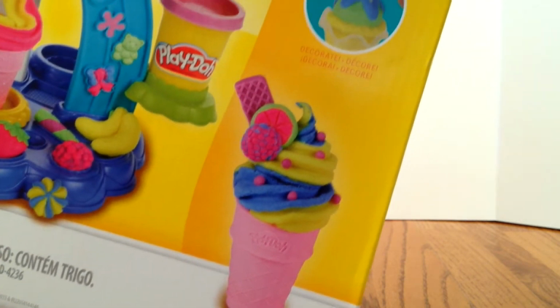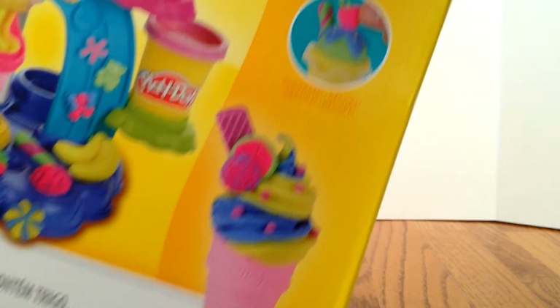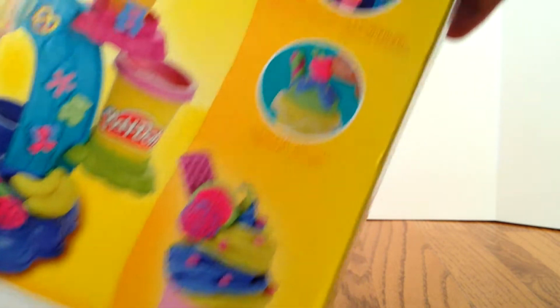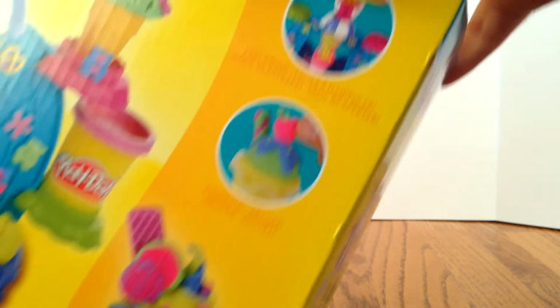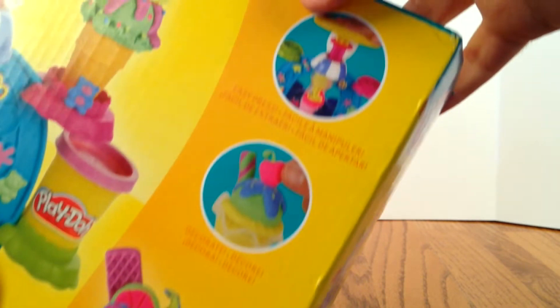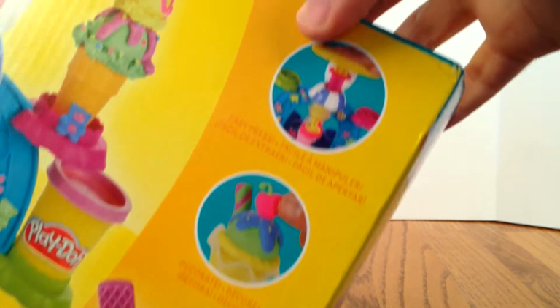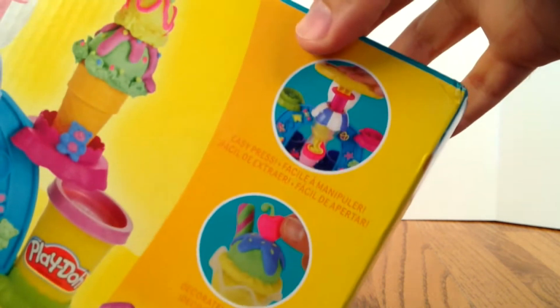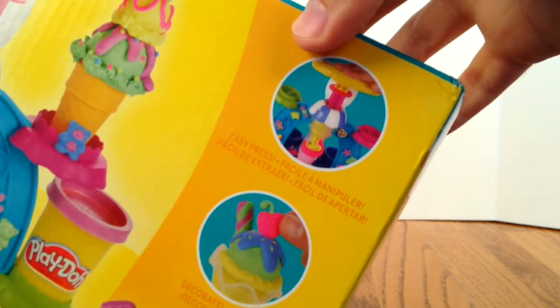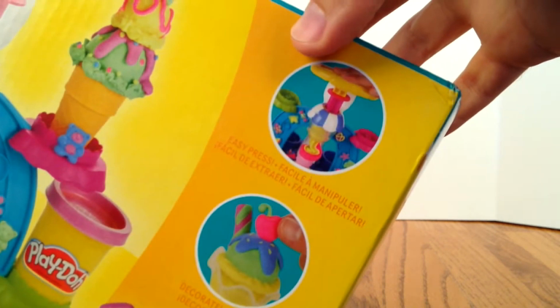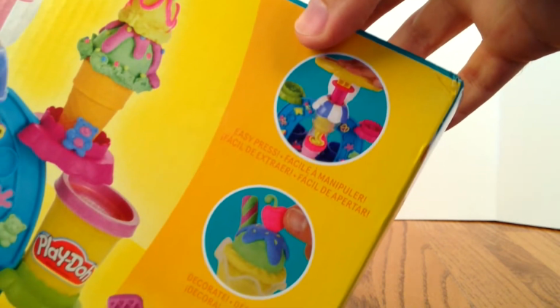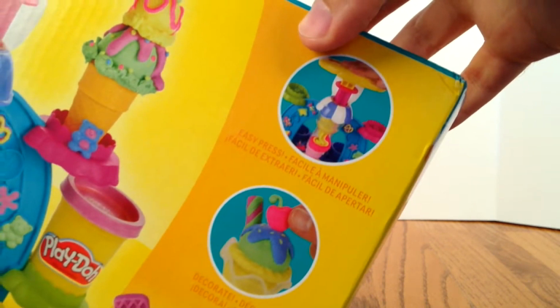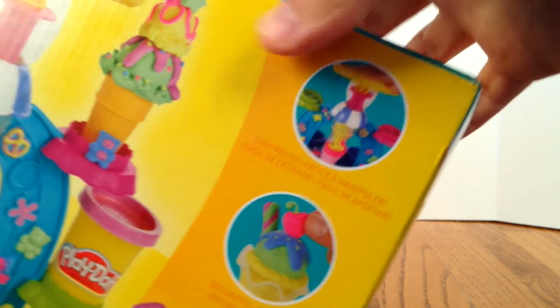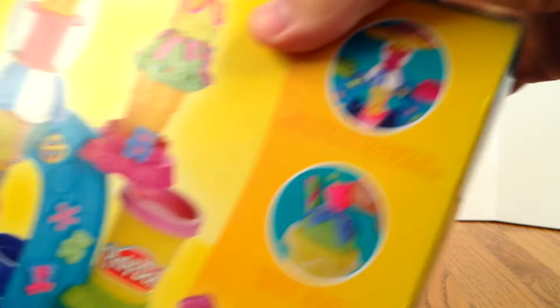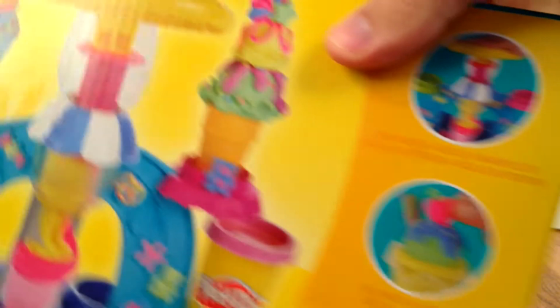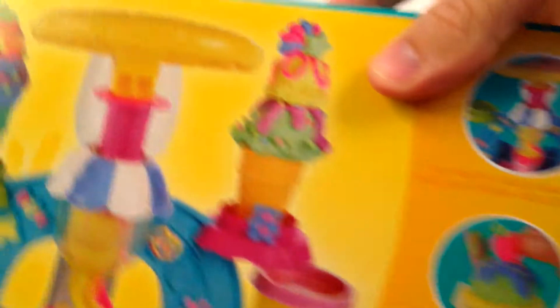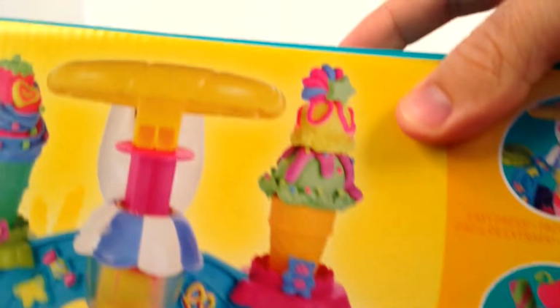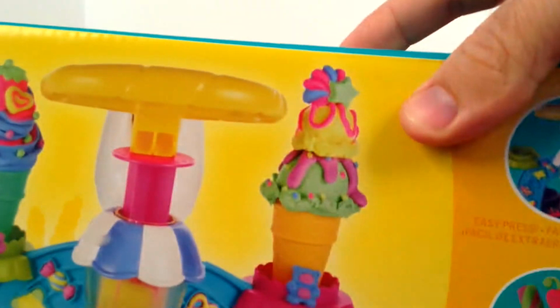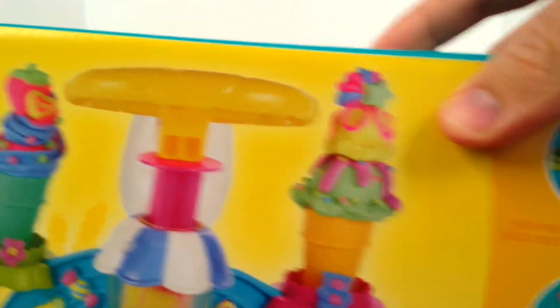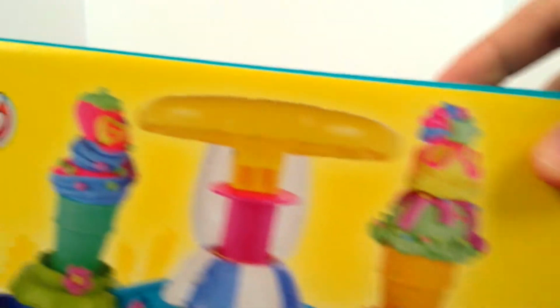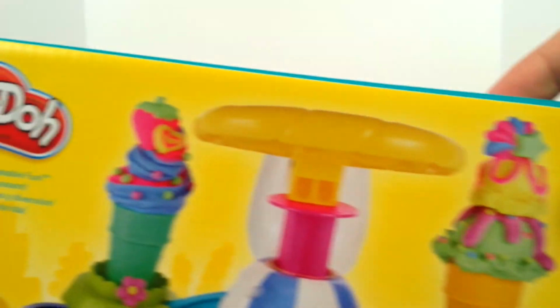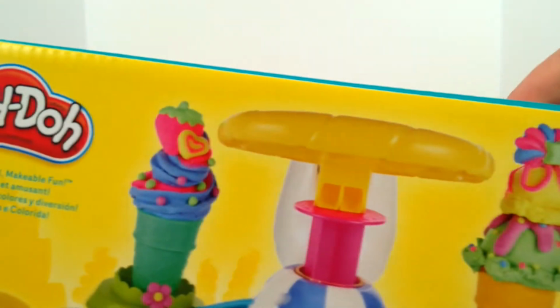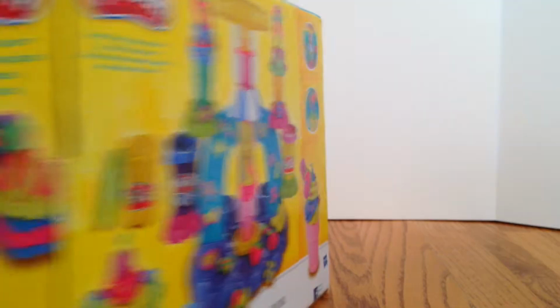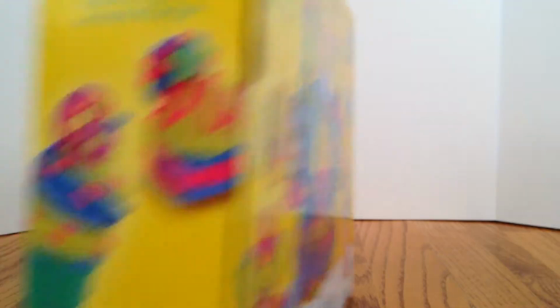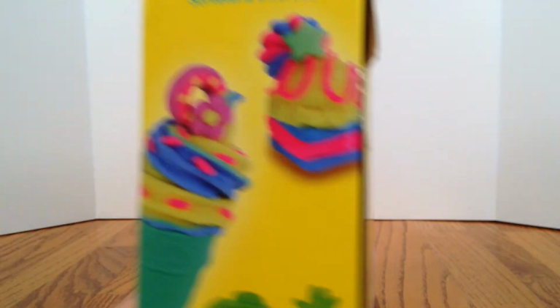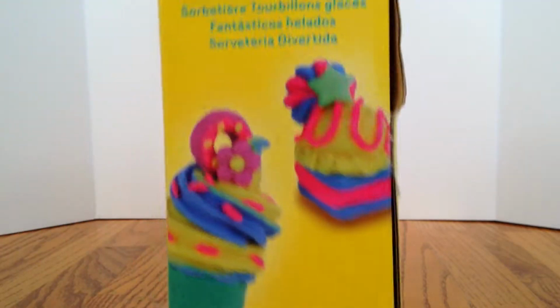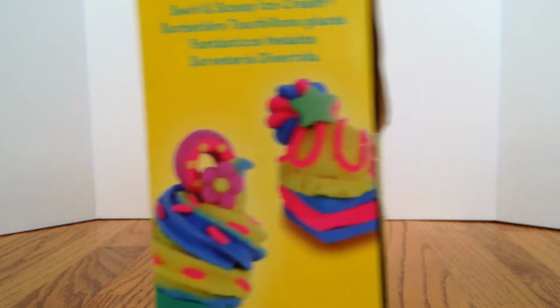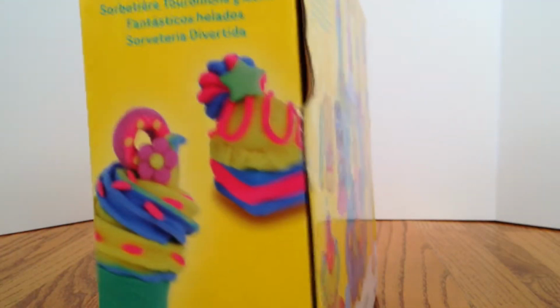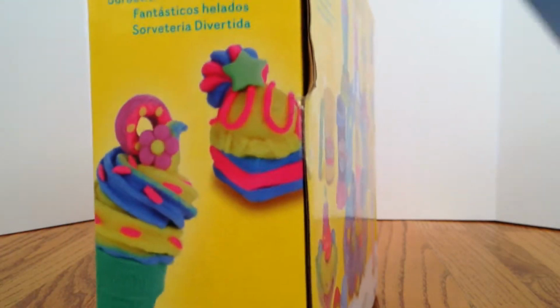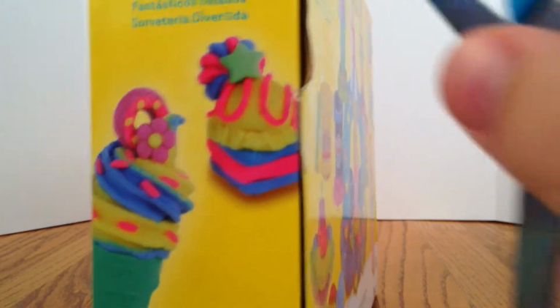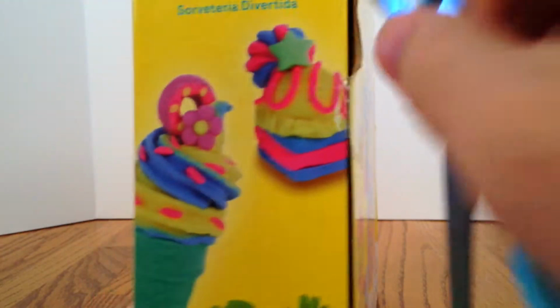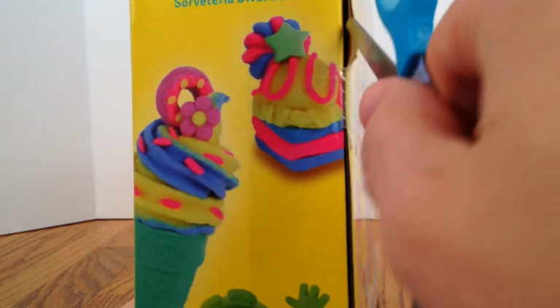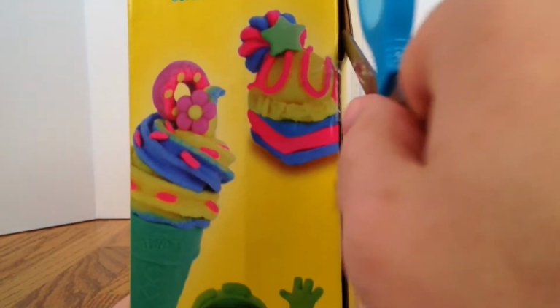Looks like a new ice cream. Some of the accessories. Alright, let's get this thing open.